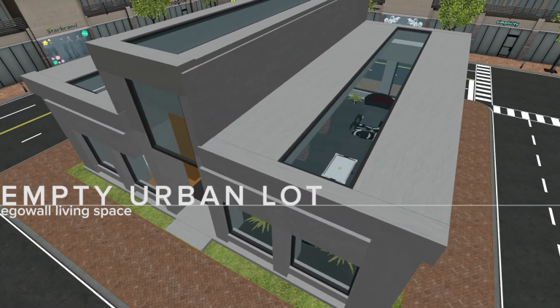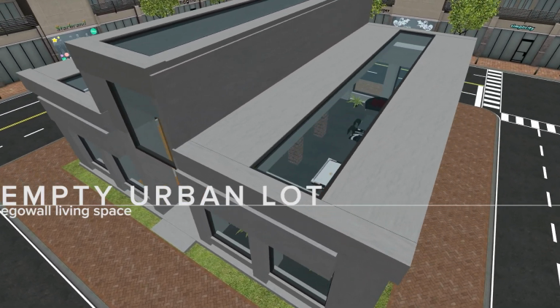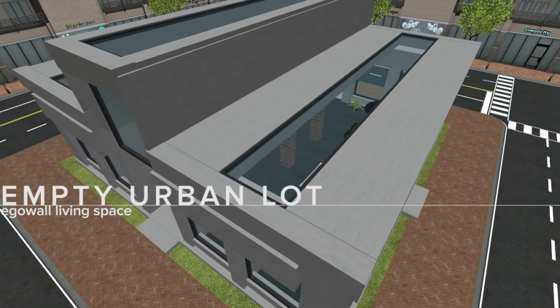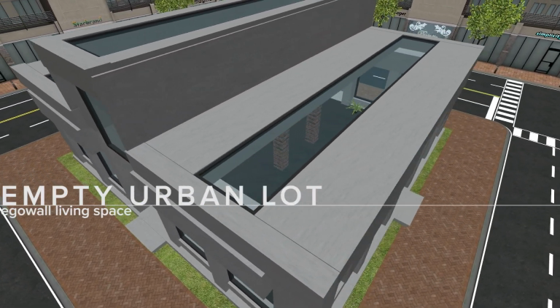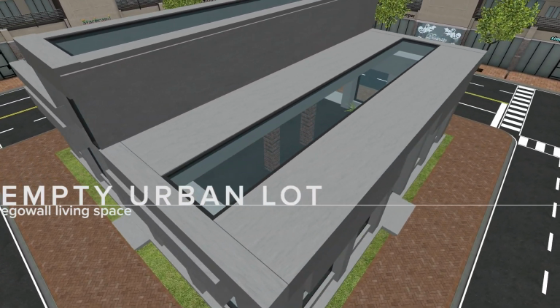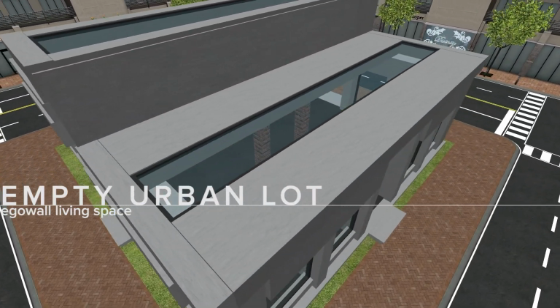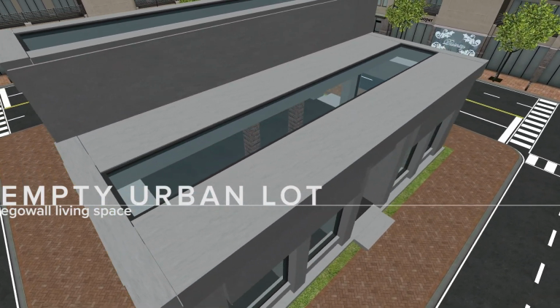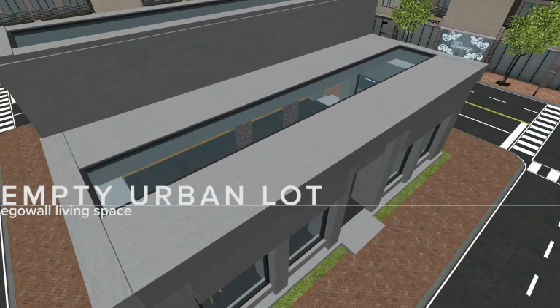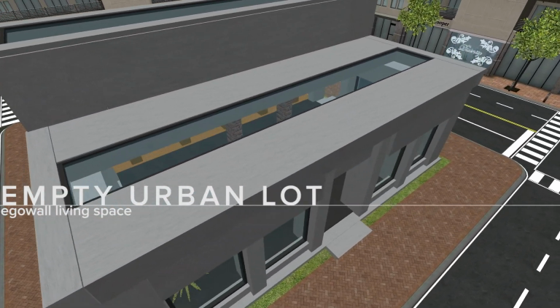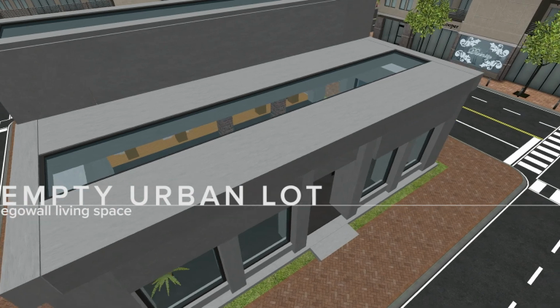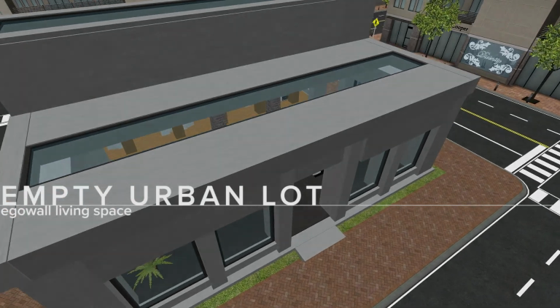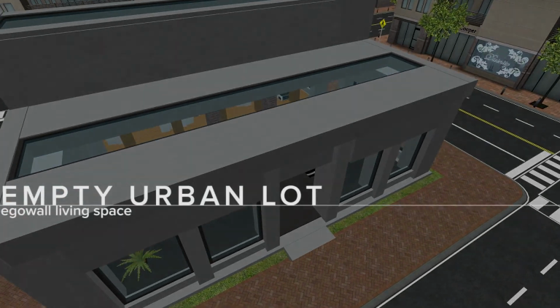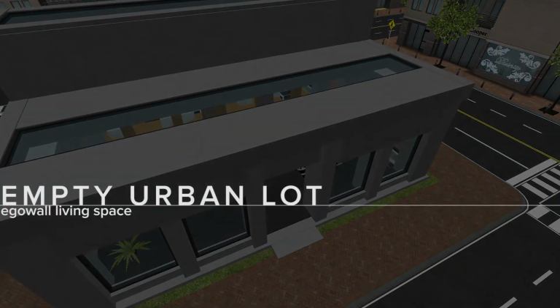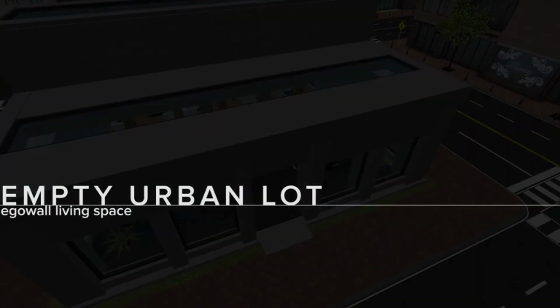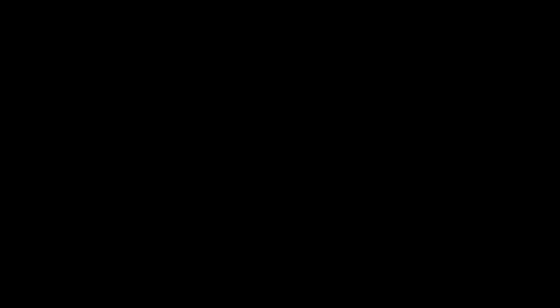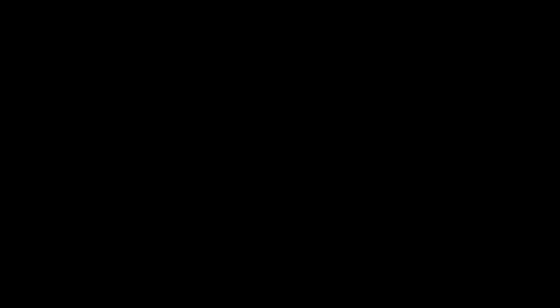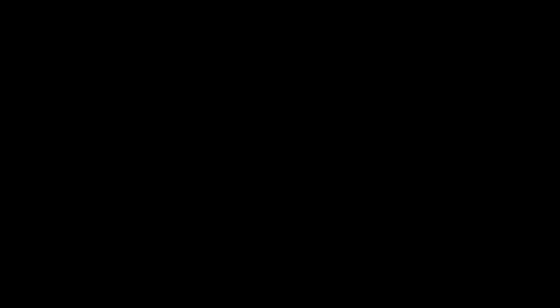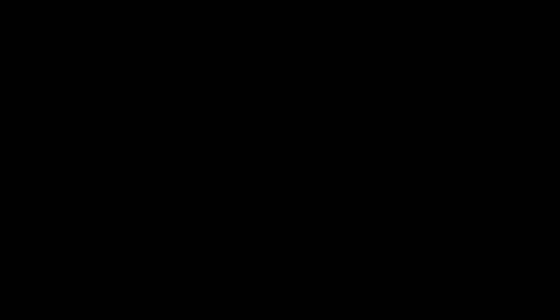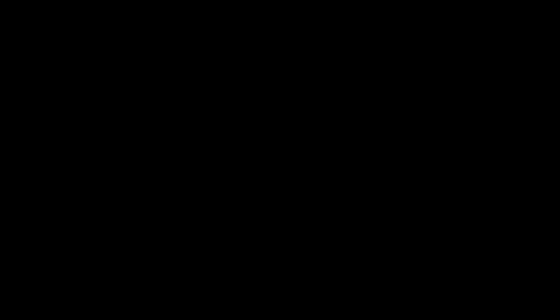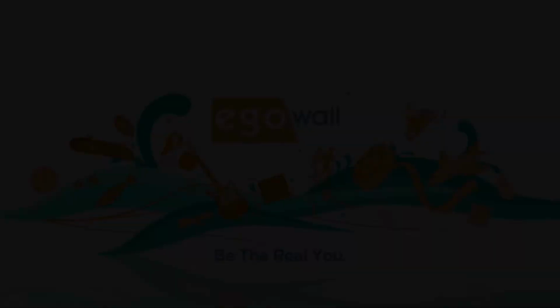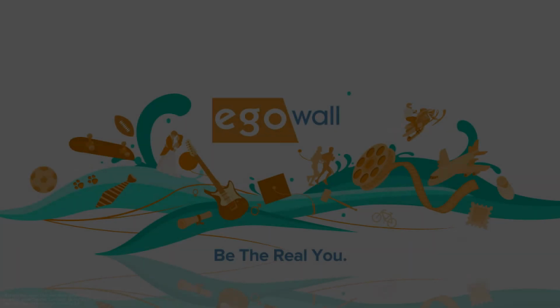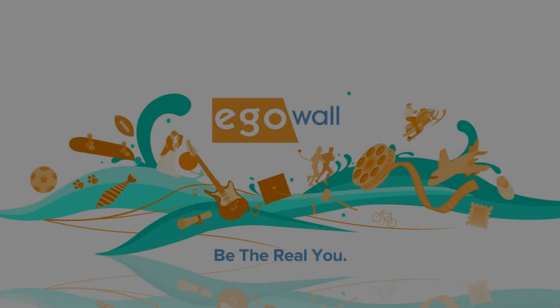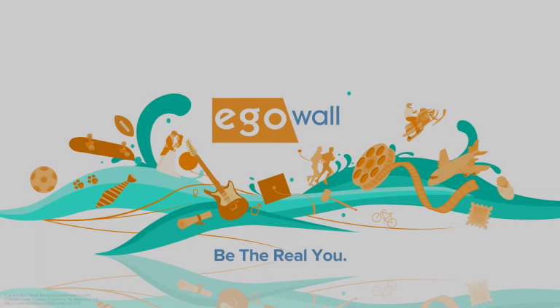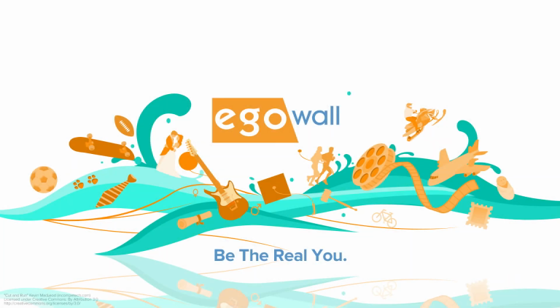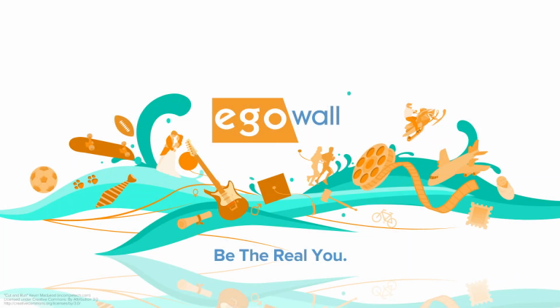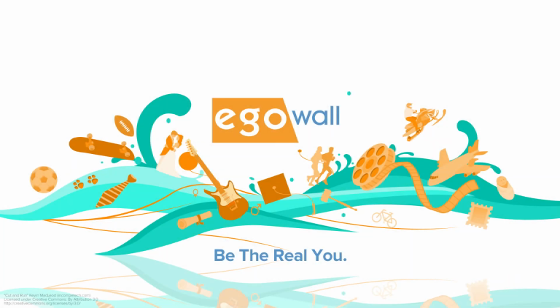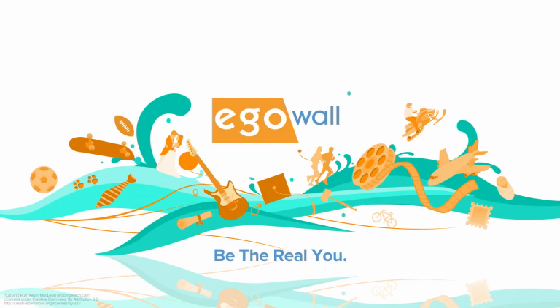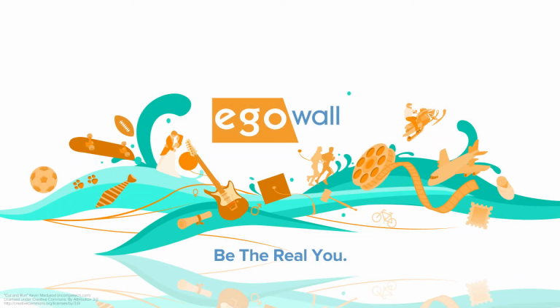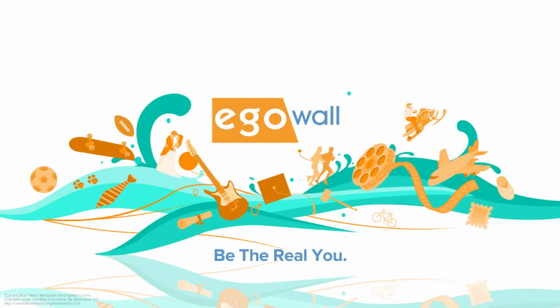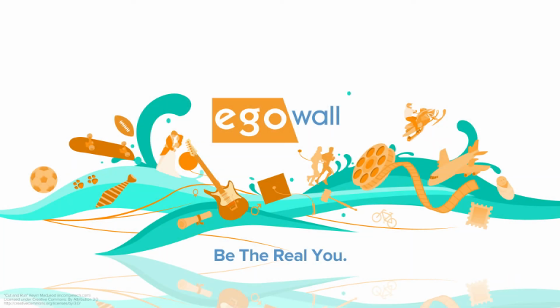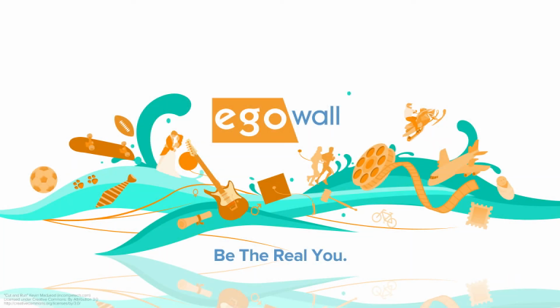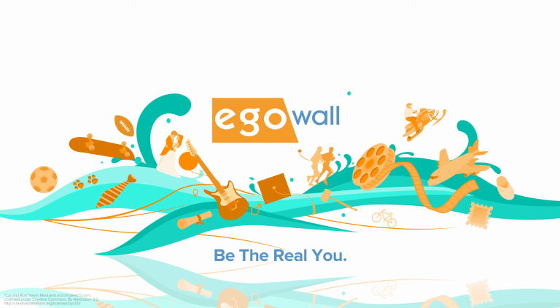Thanks for watching this look at our new living spaces. If you saw one that spoke to you, head to eaglewall.com to log in and start decorating today.